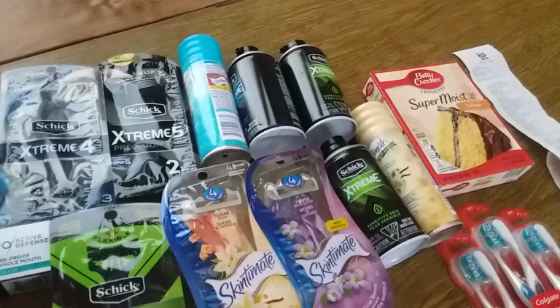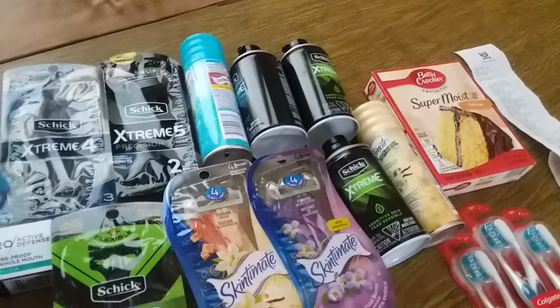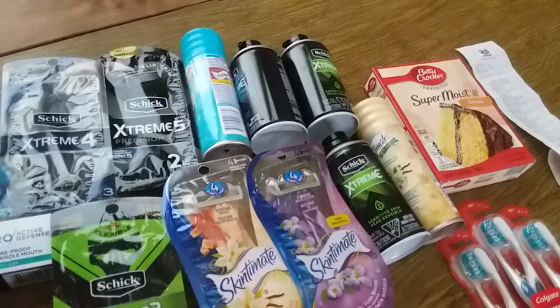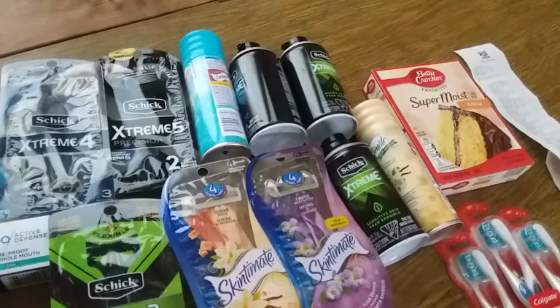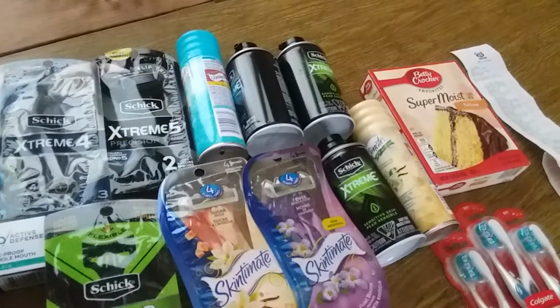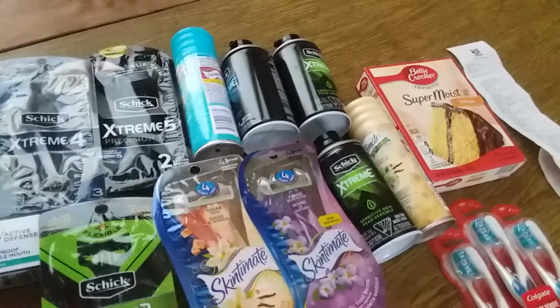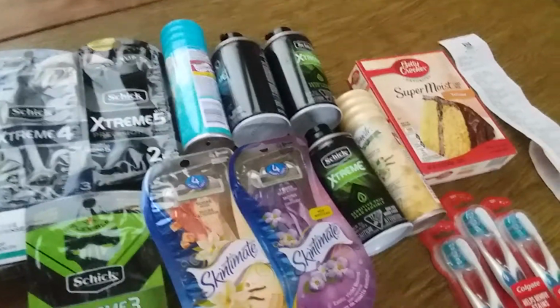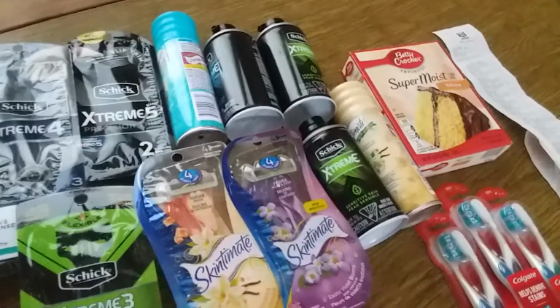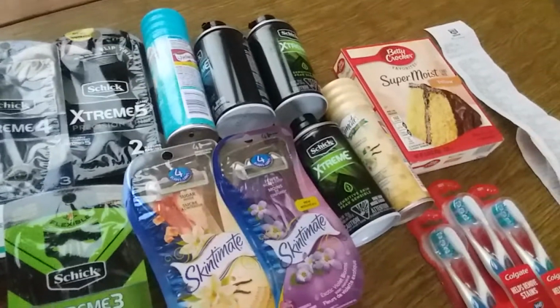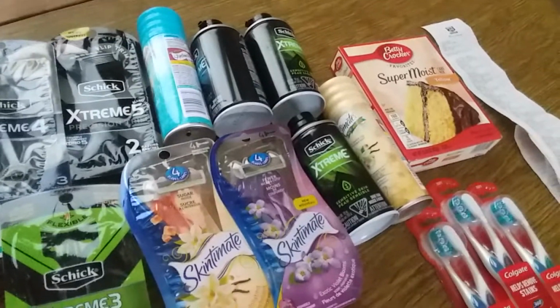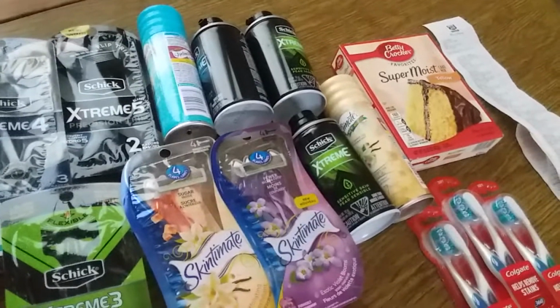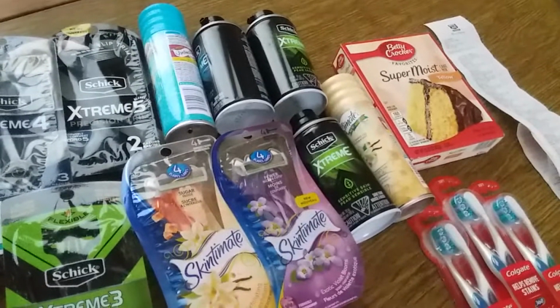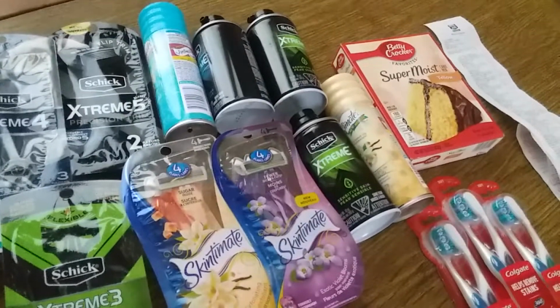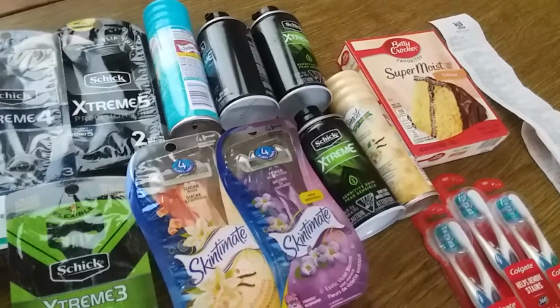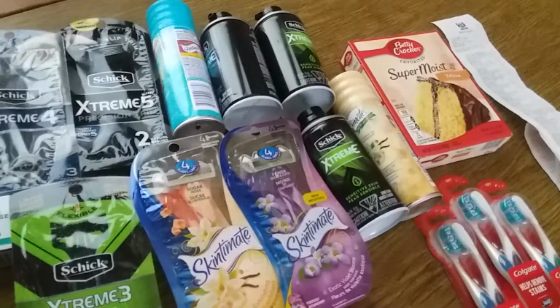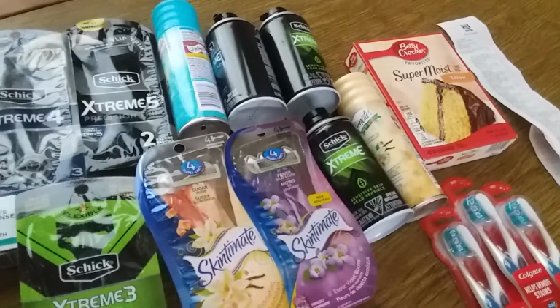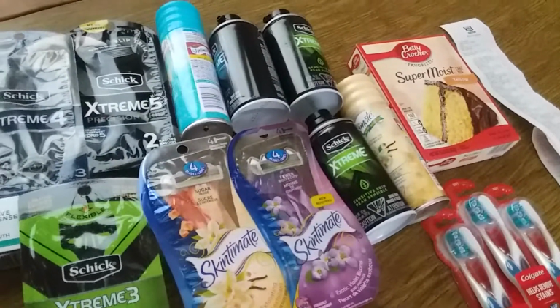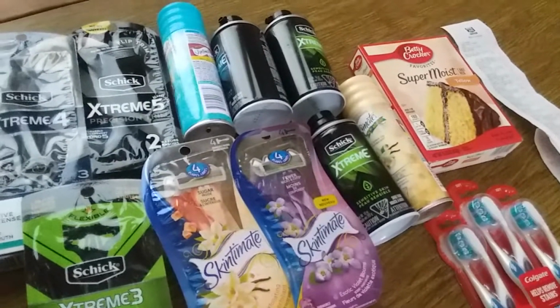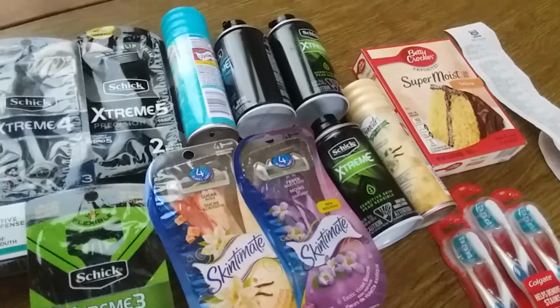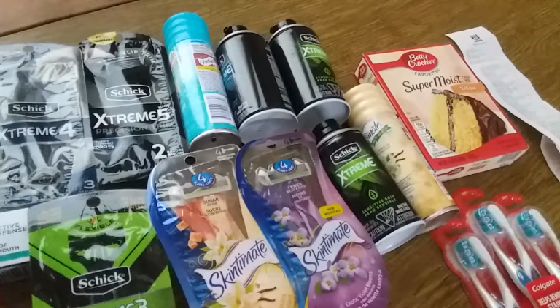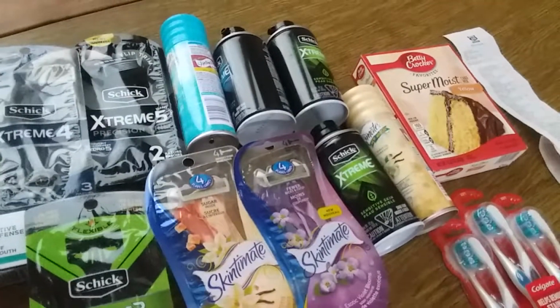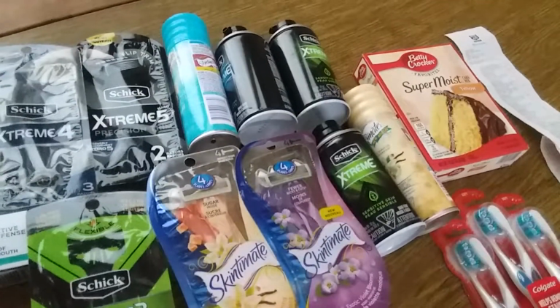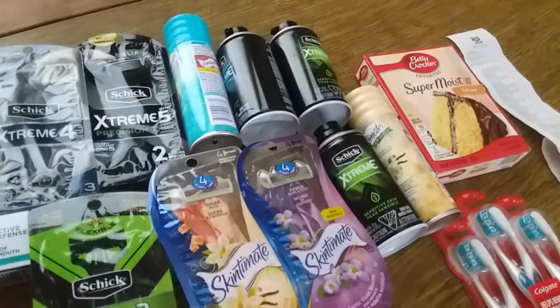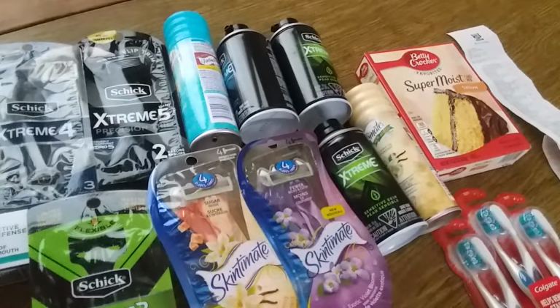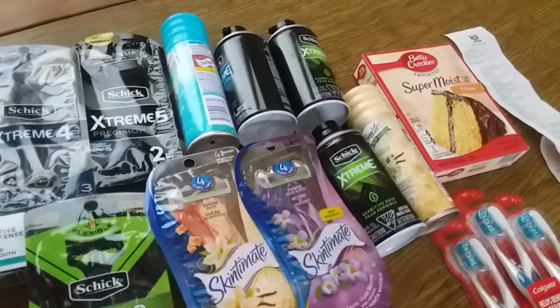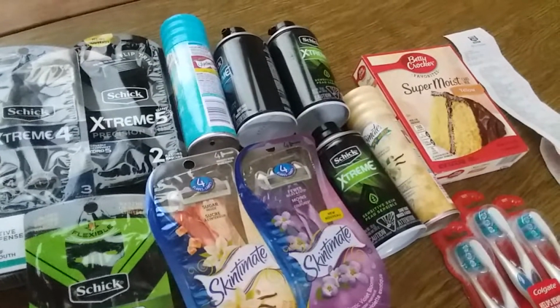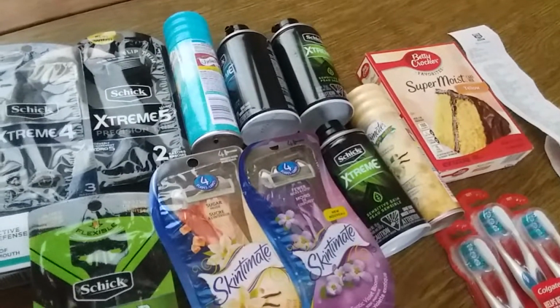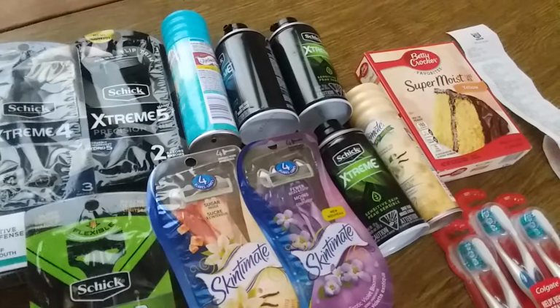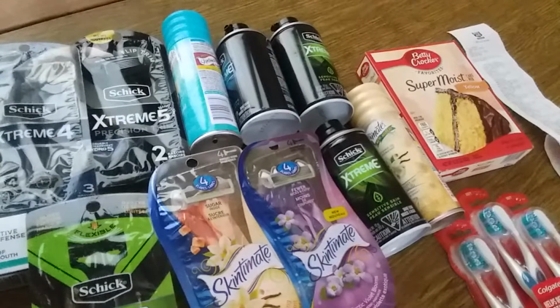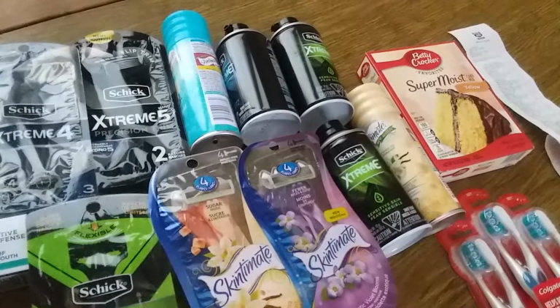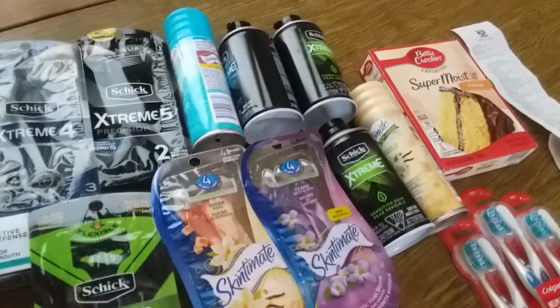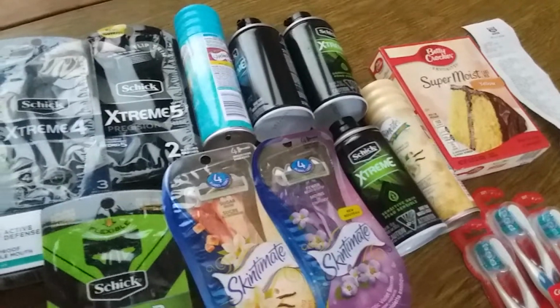Hello everyone, I went to Rite Aid today and I got some really fantastic deals, so I wanted to share them with you.